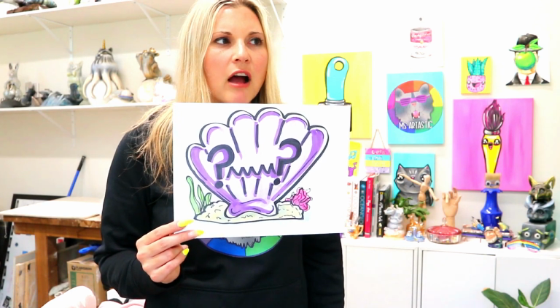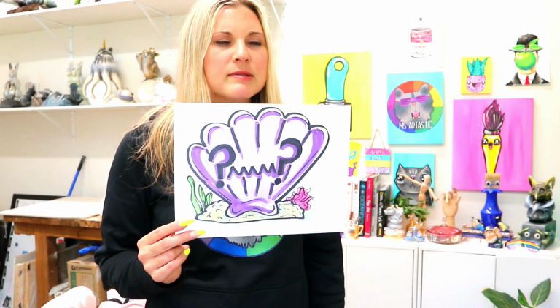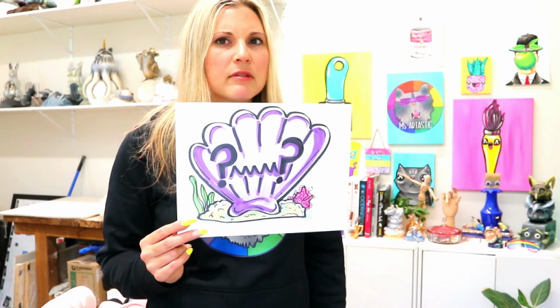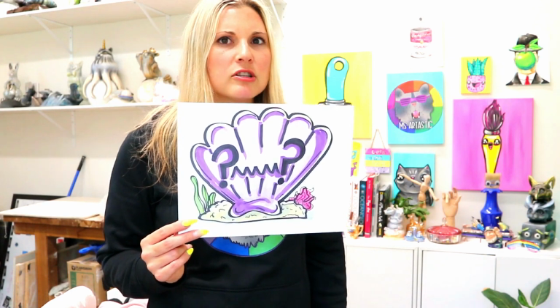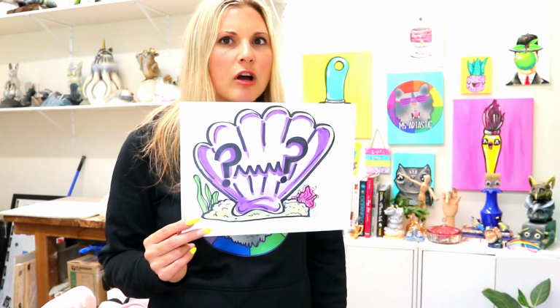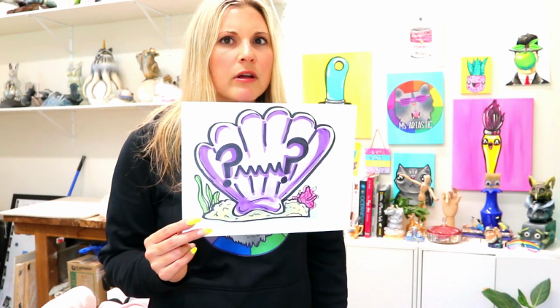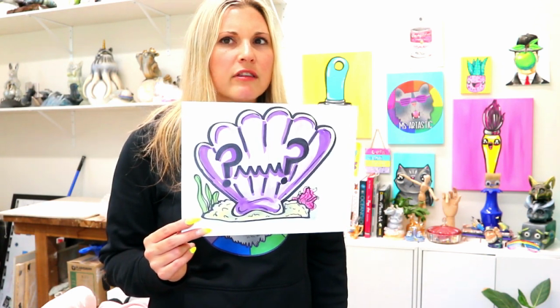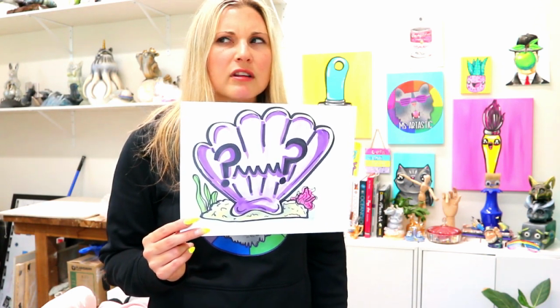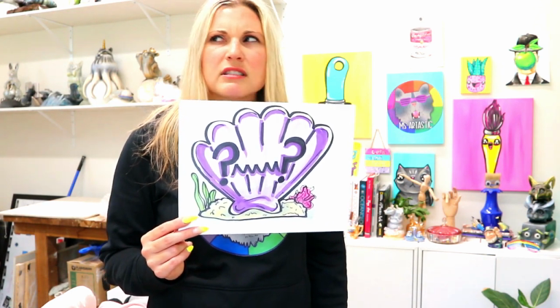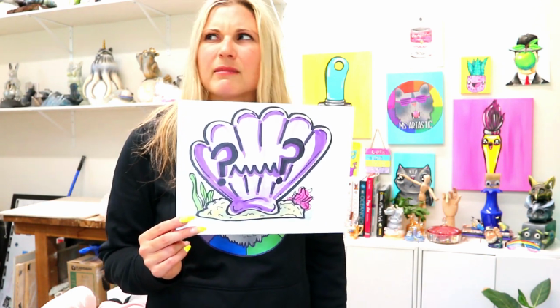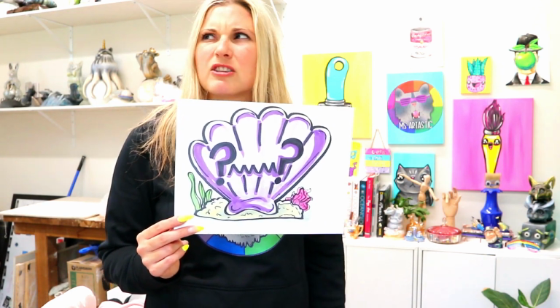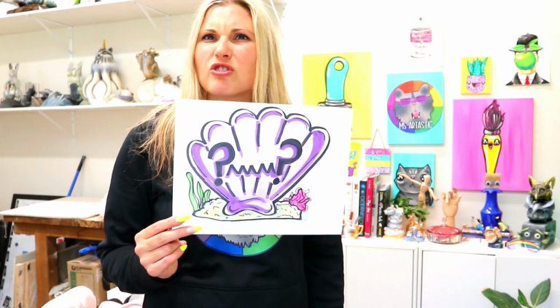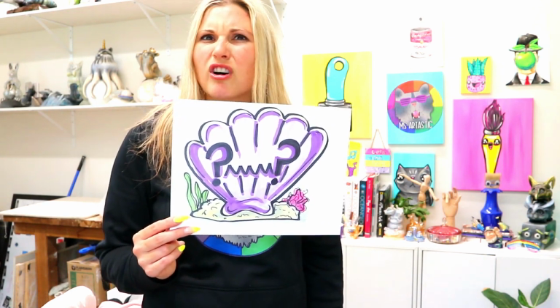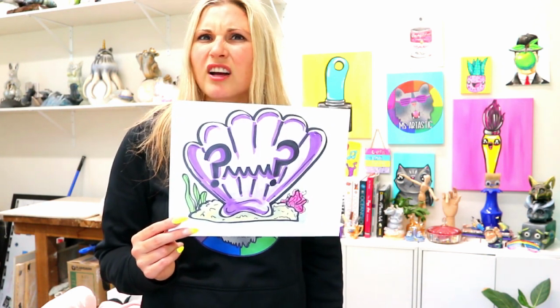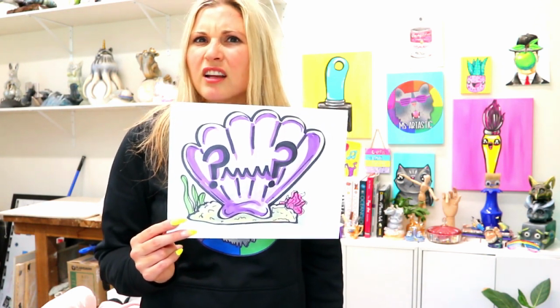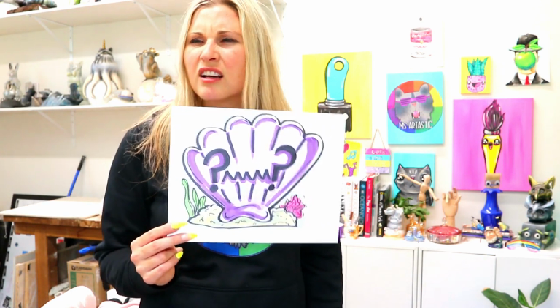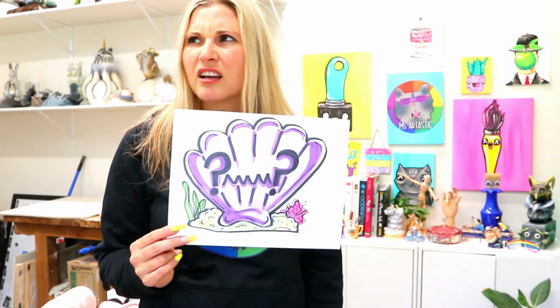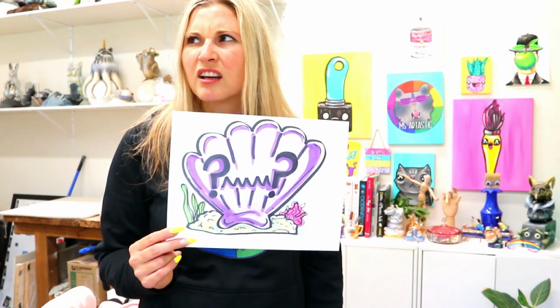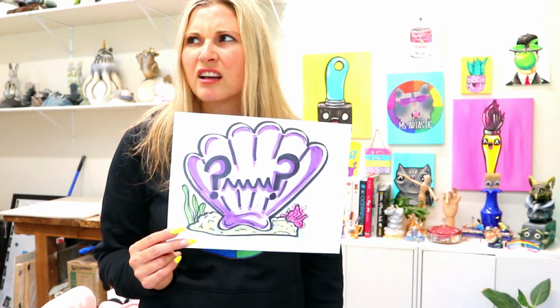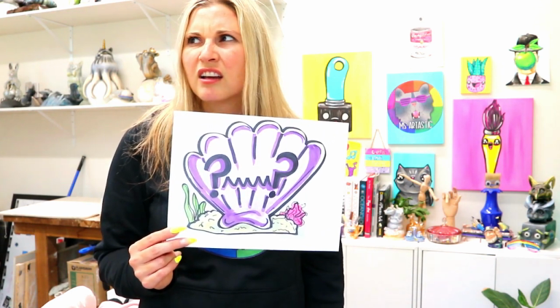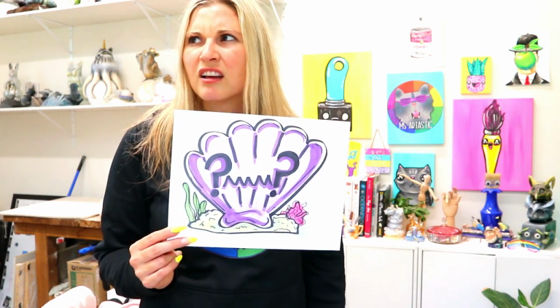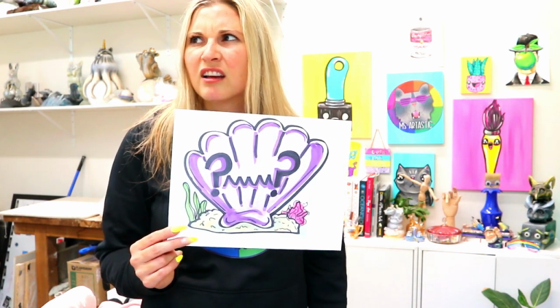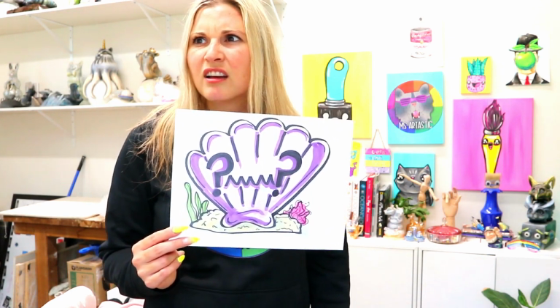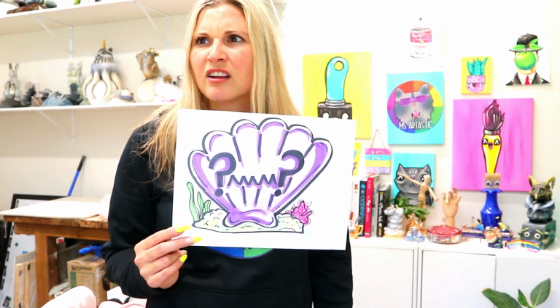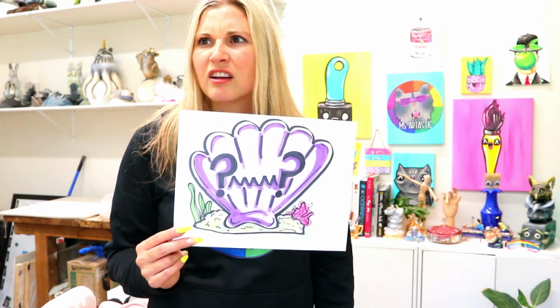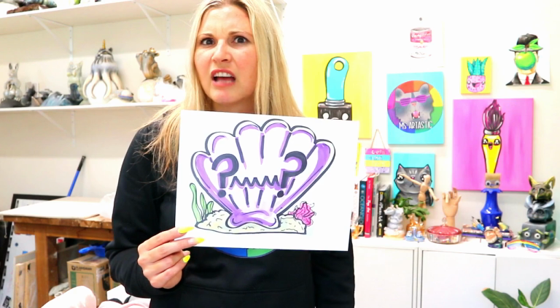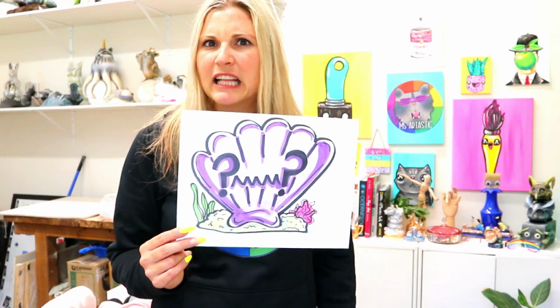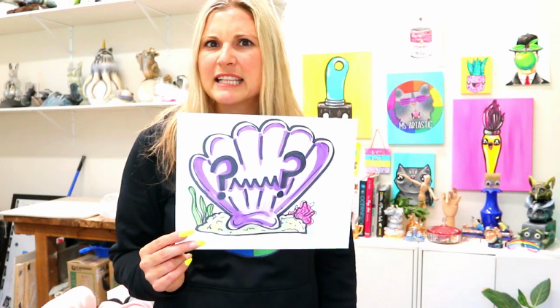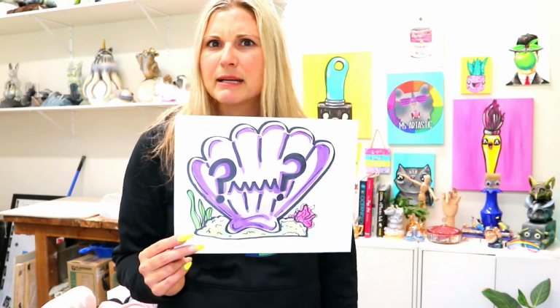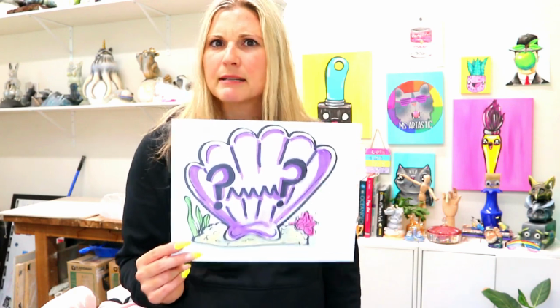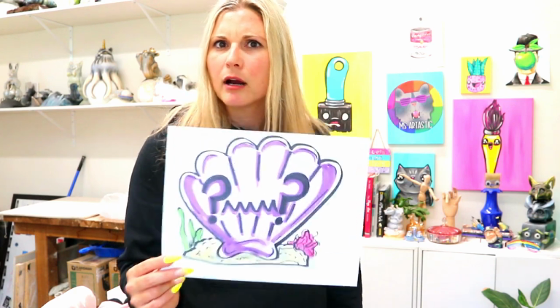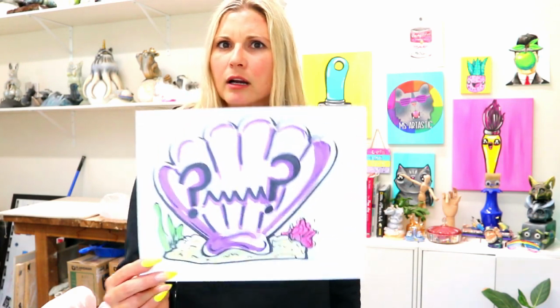Grab something to draw with and something to draw on and let's make some art.